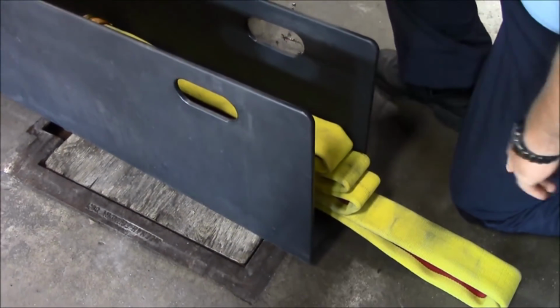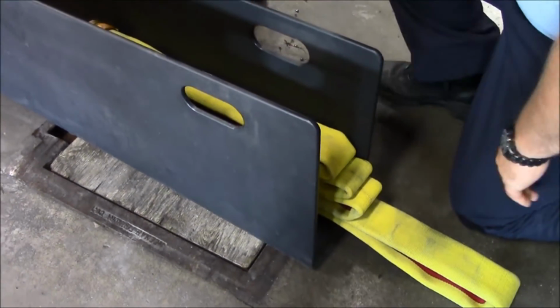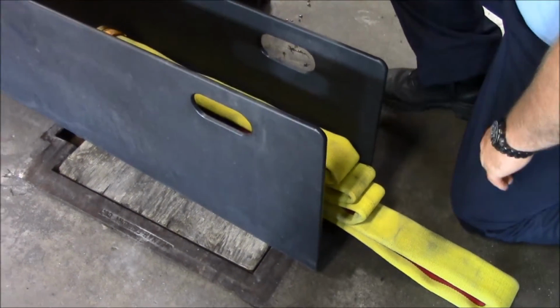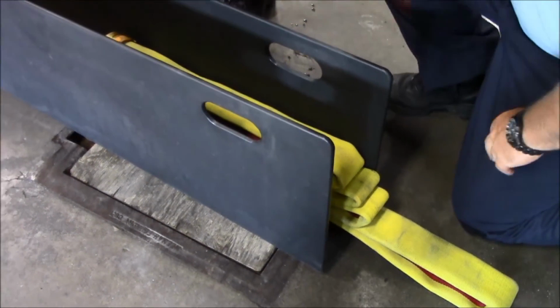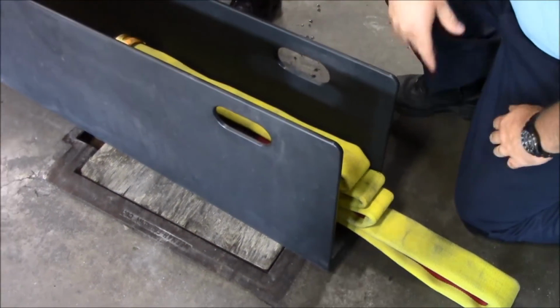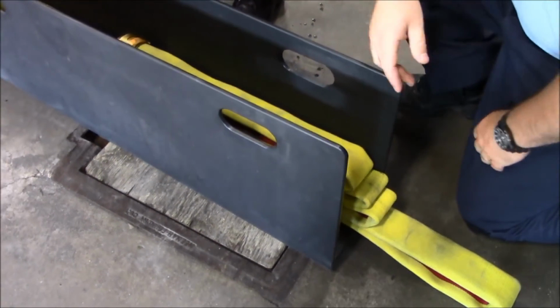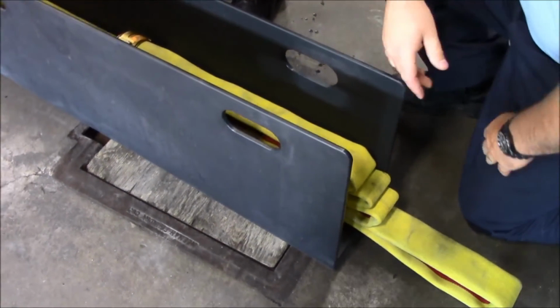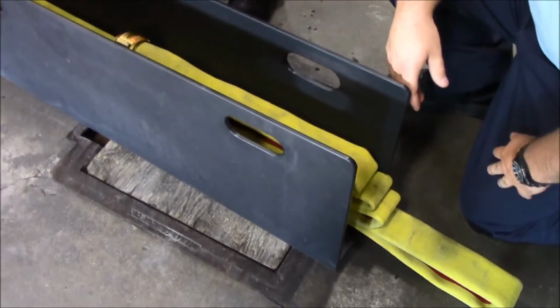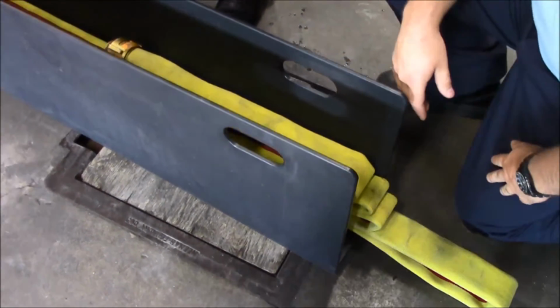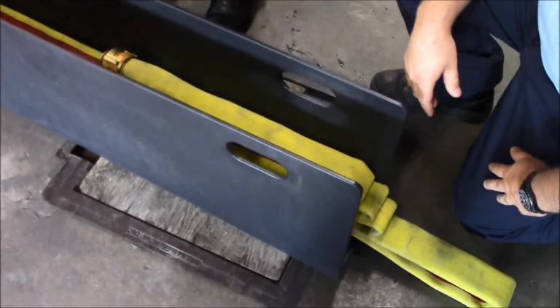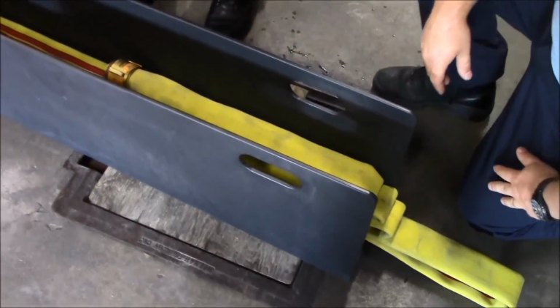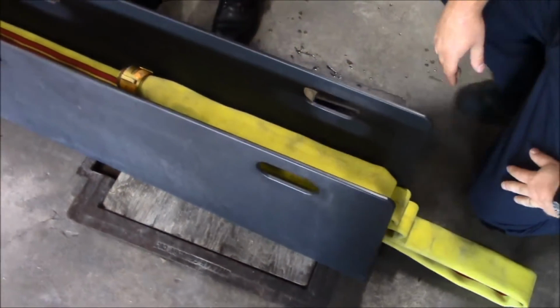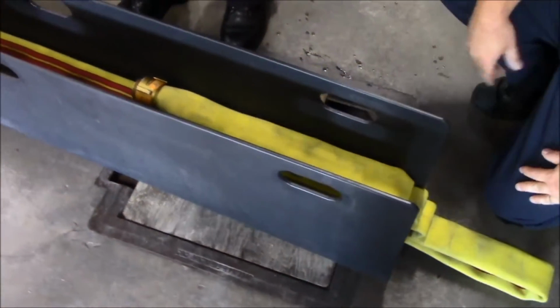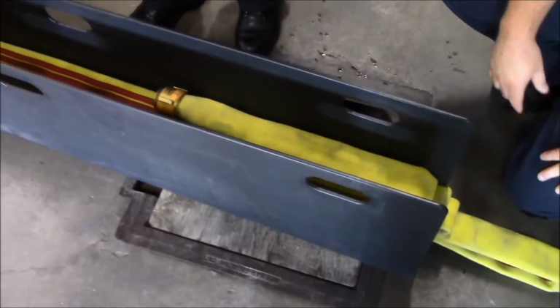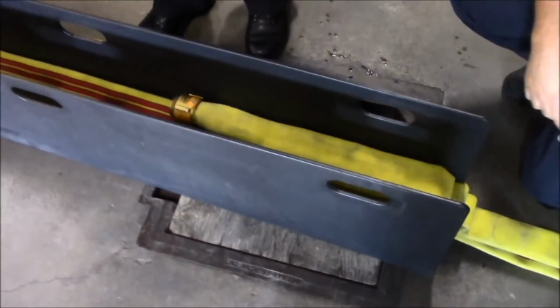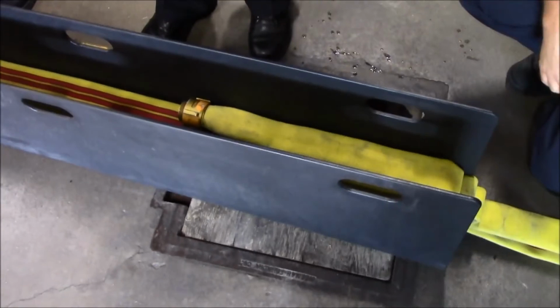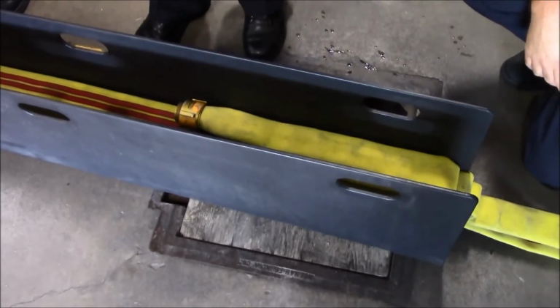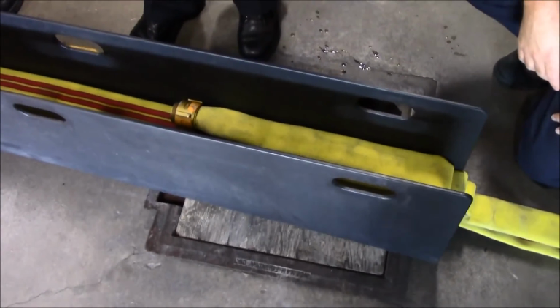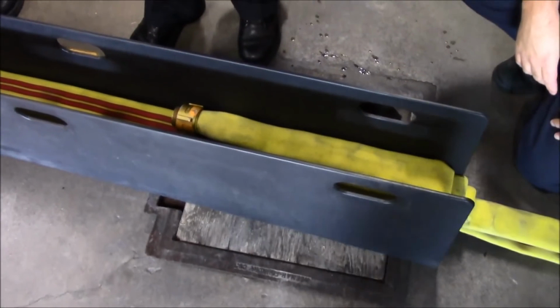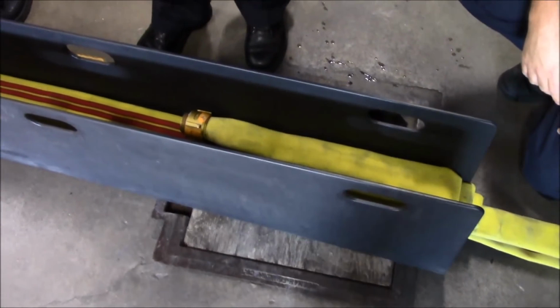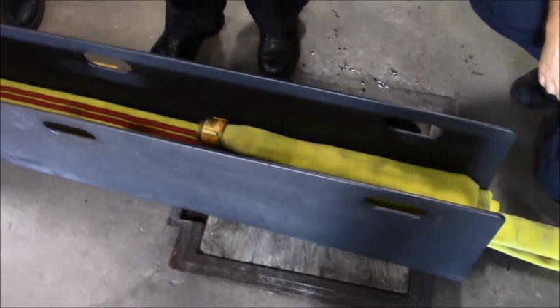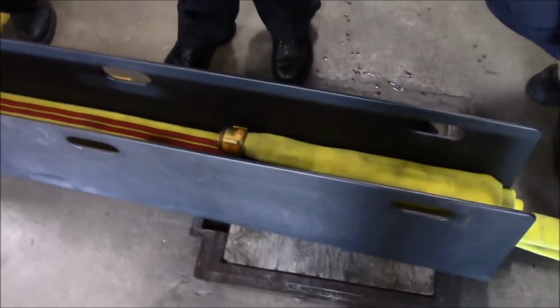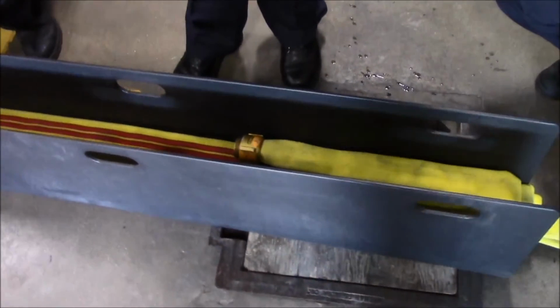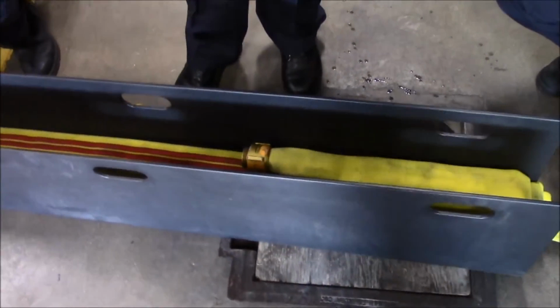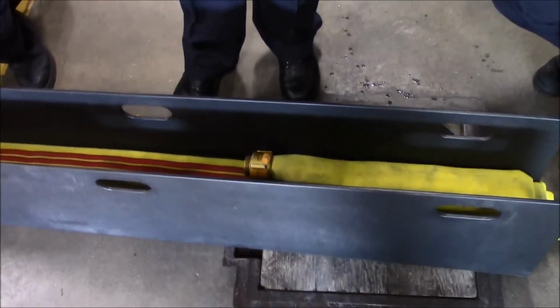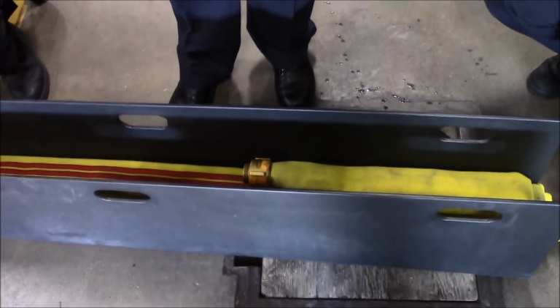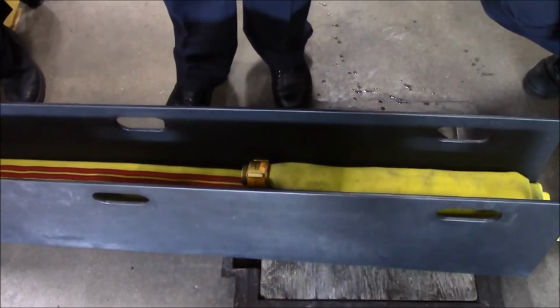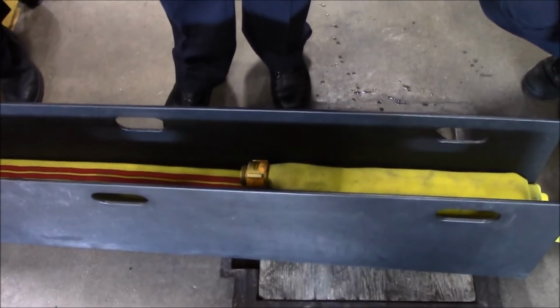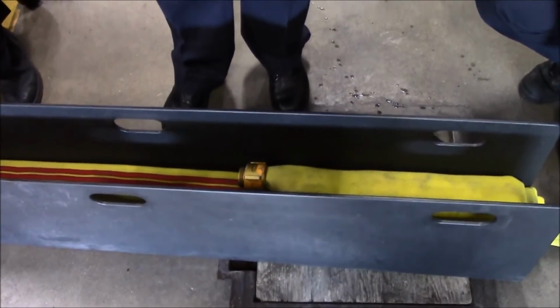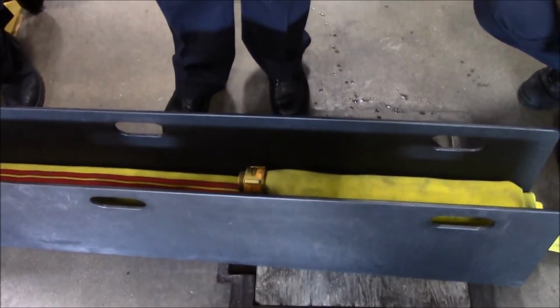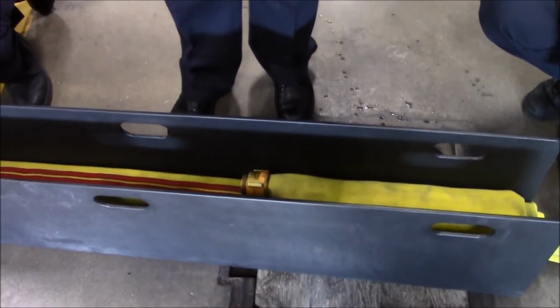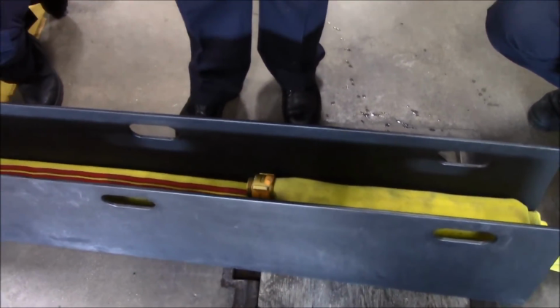As you can see, it just kind of lays in there like our normal accordion load. But here's where we have a couple of differences.